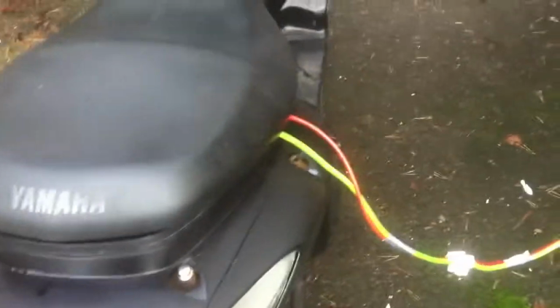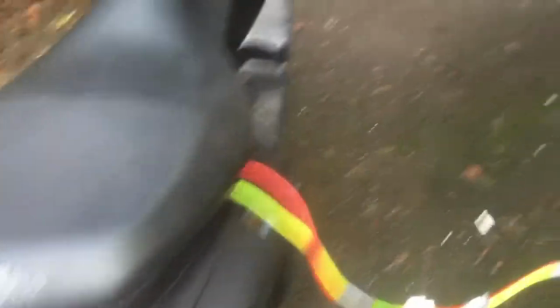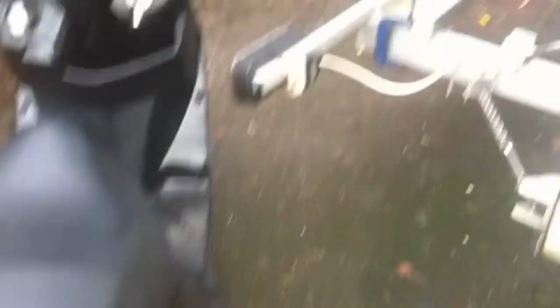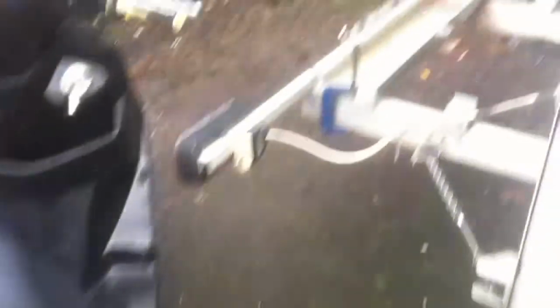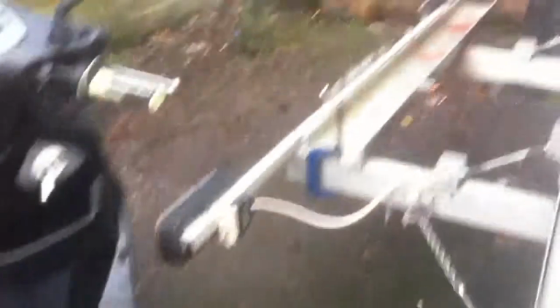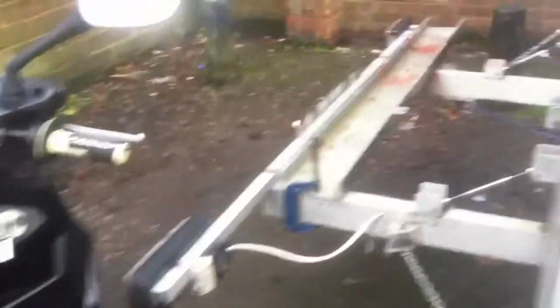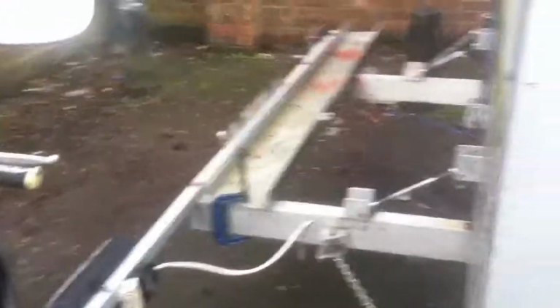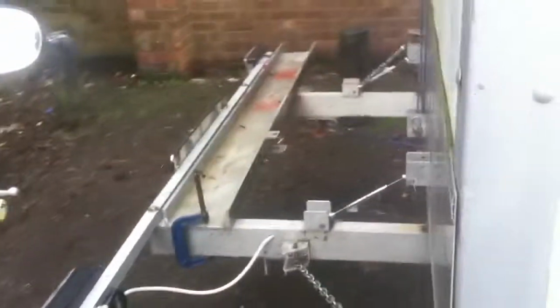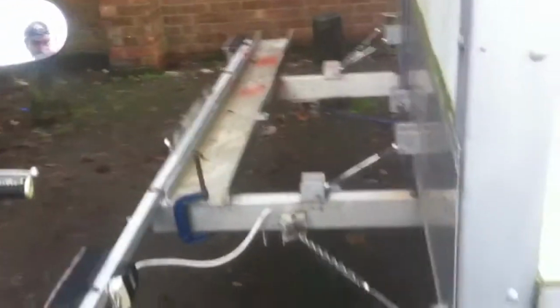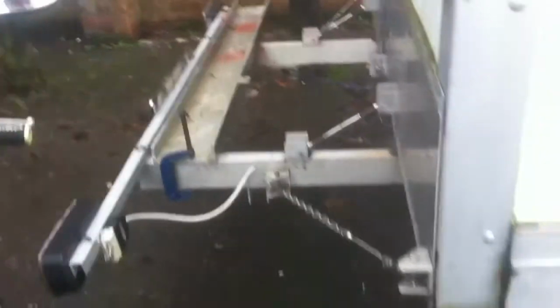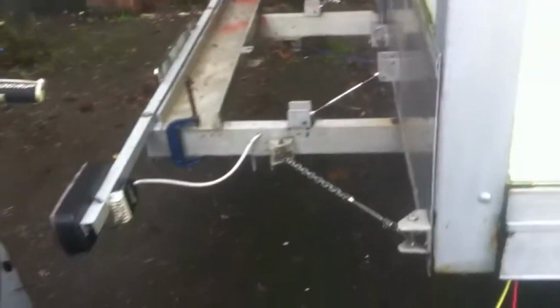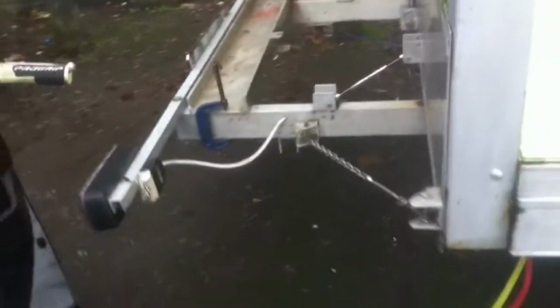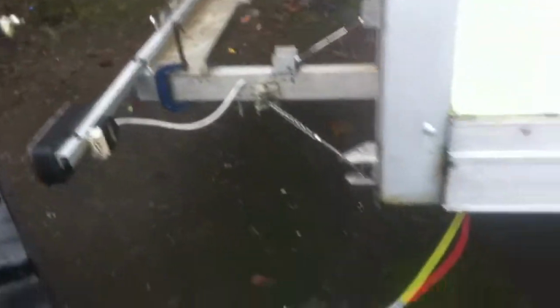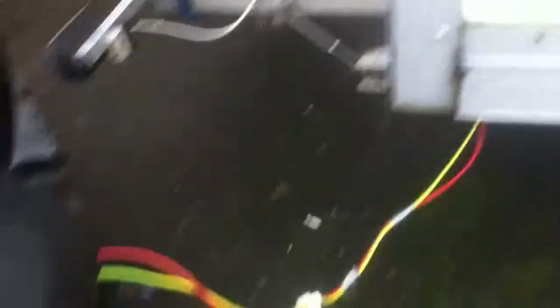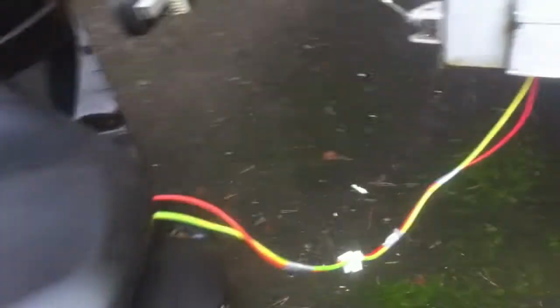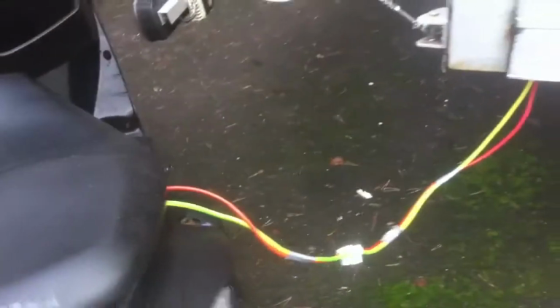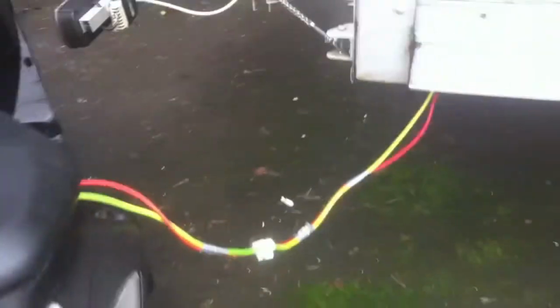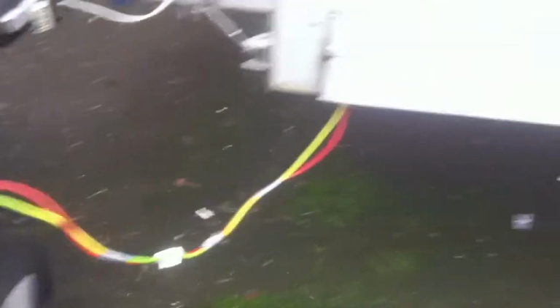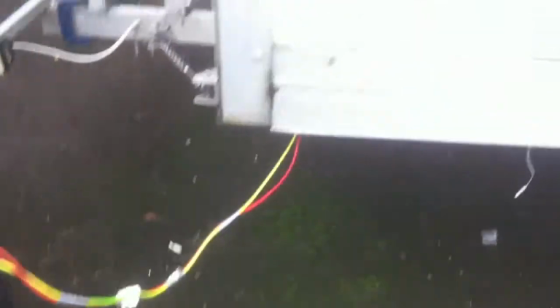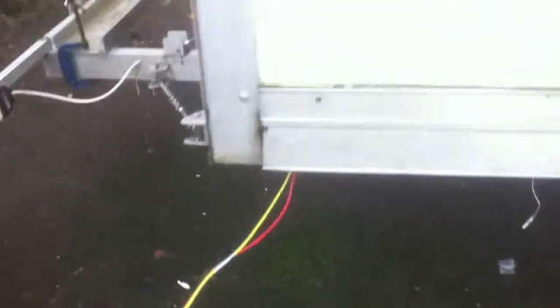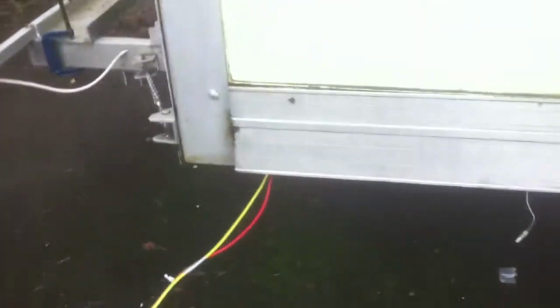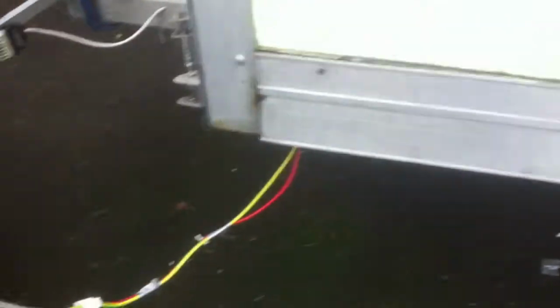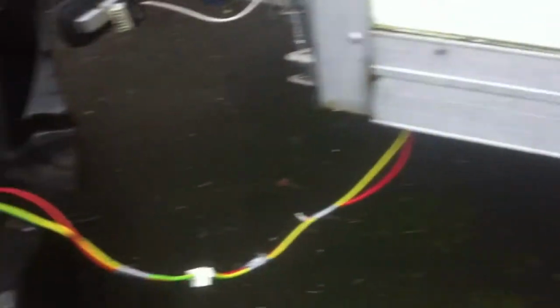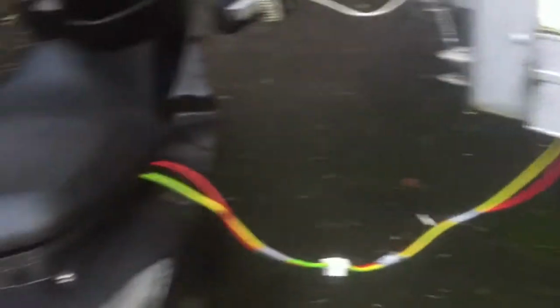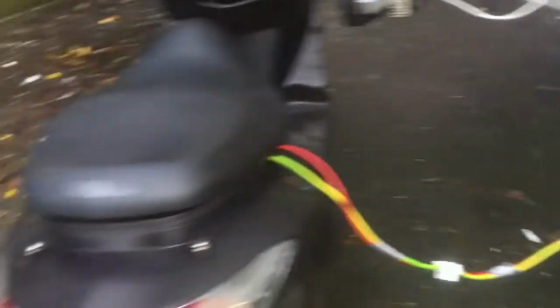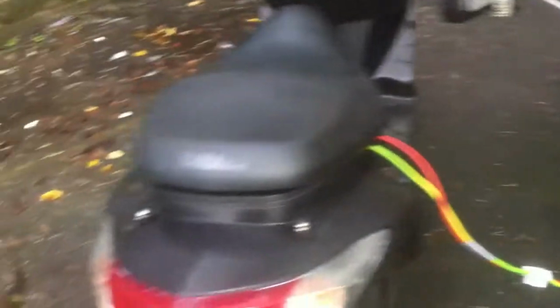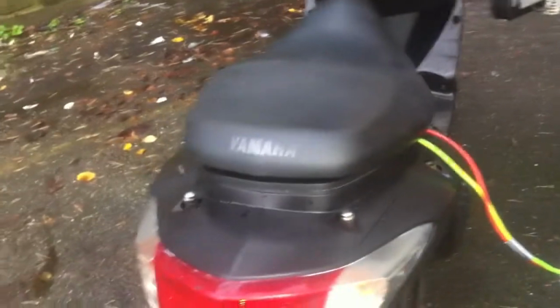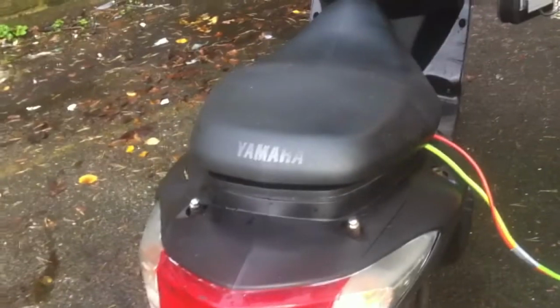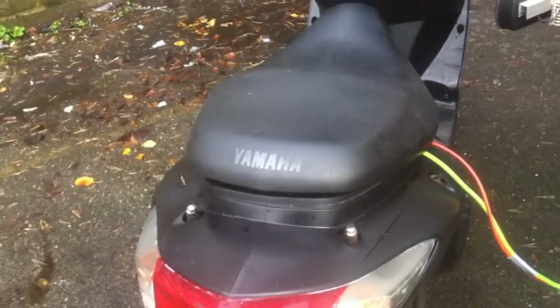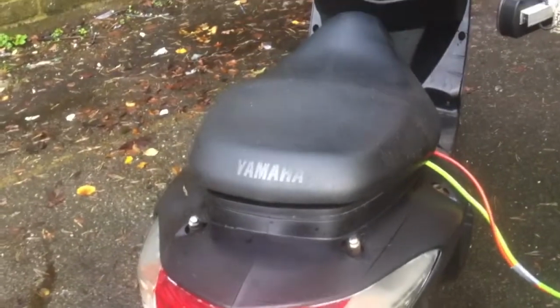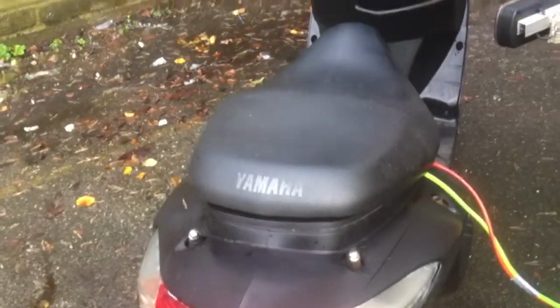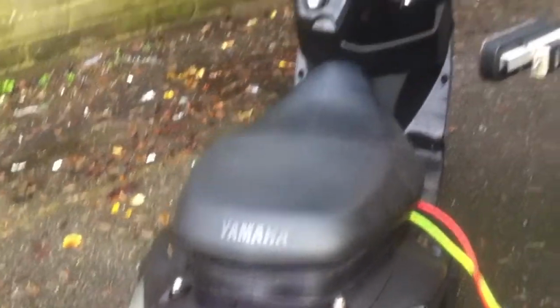It just keeps giving, this thing — it's just brilliant. The whole reason I bought it in the first place is because I just knew it was going to come into its own. So there you go.